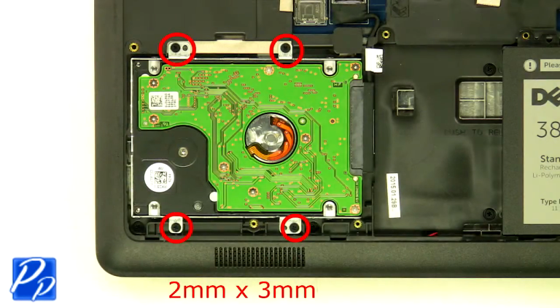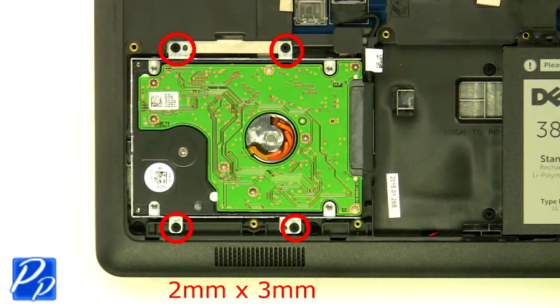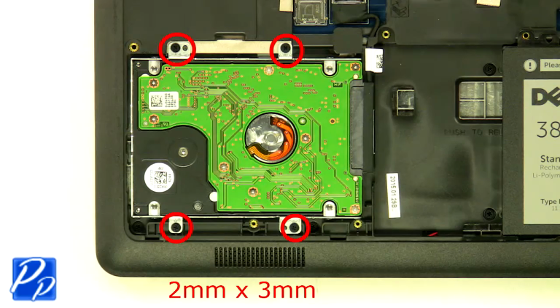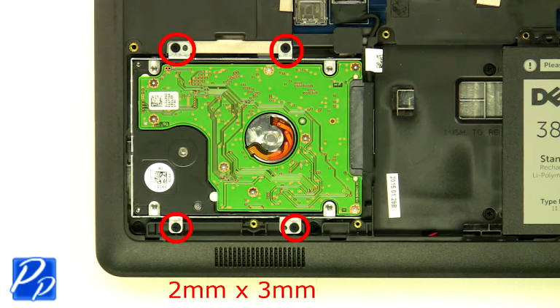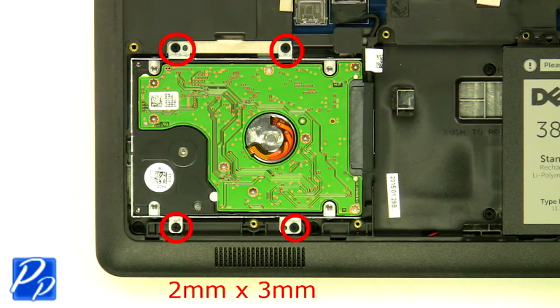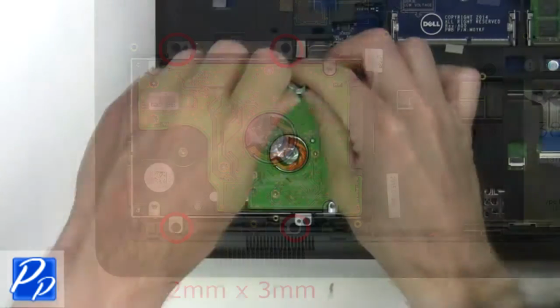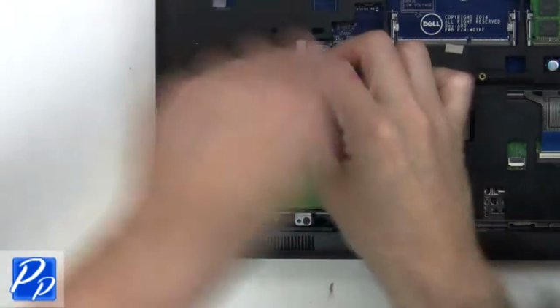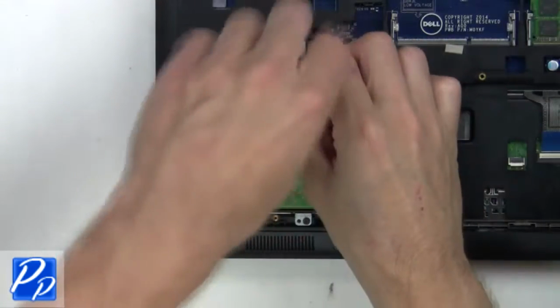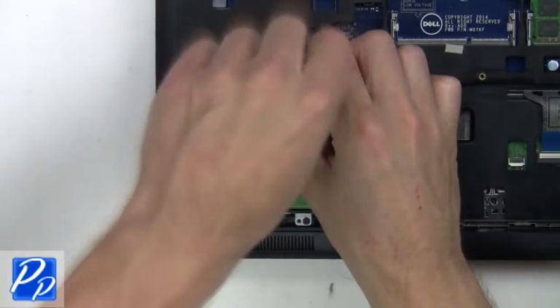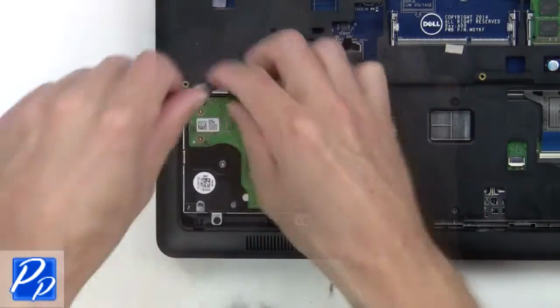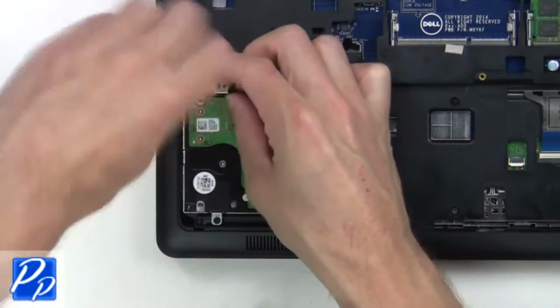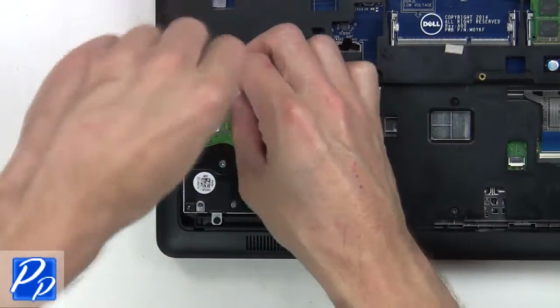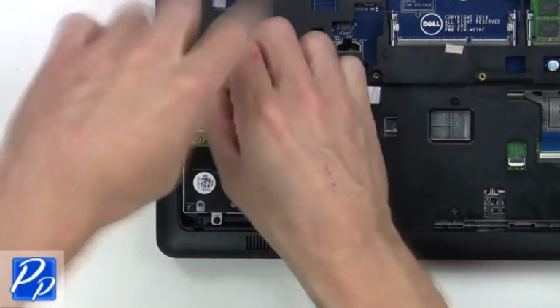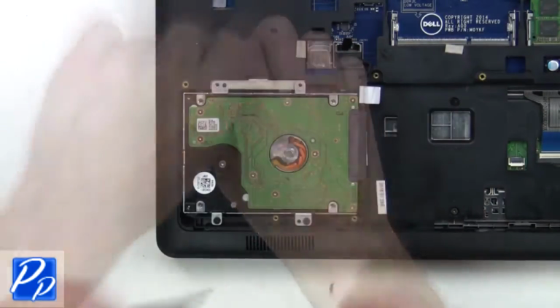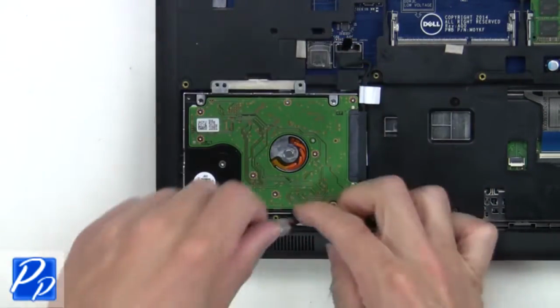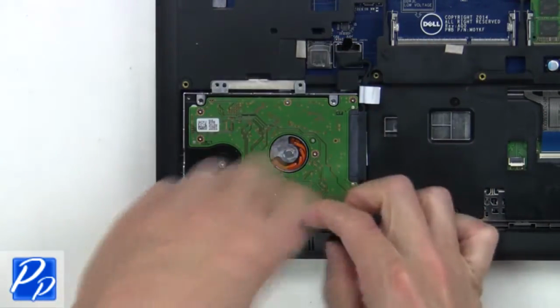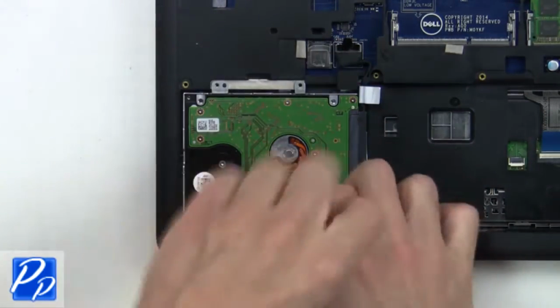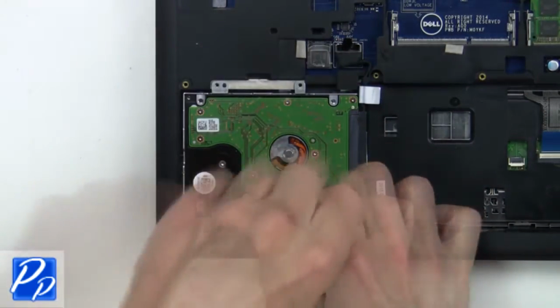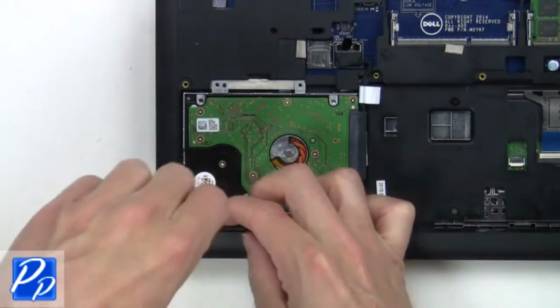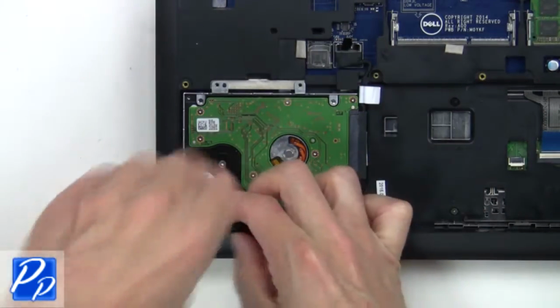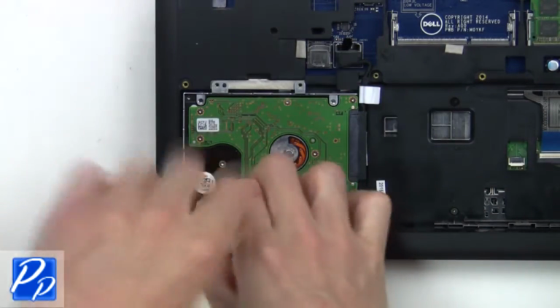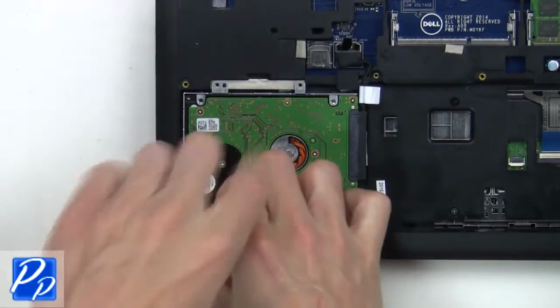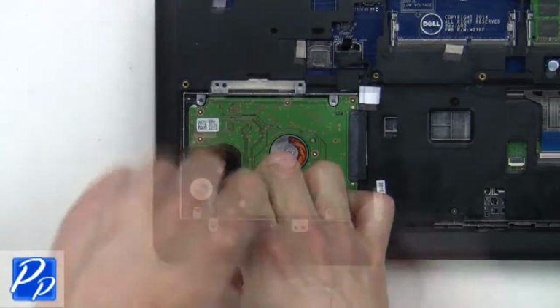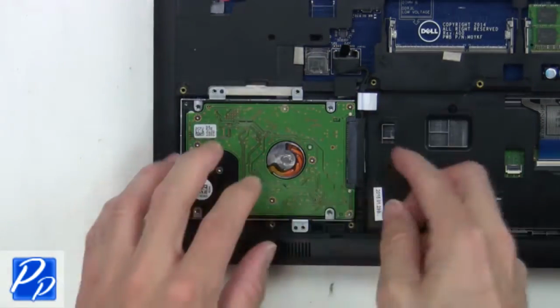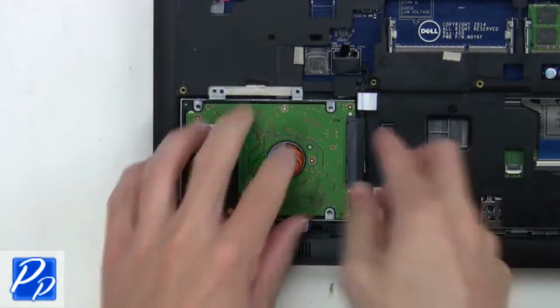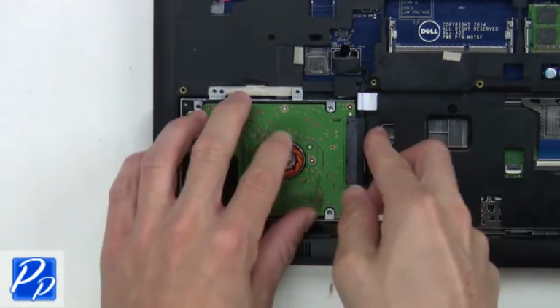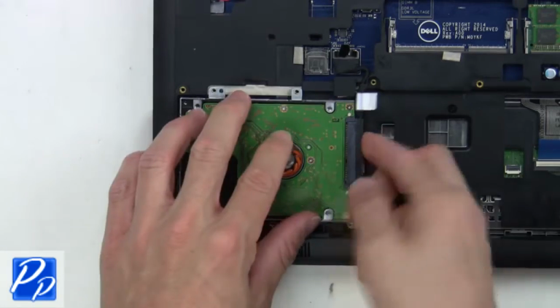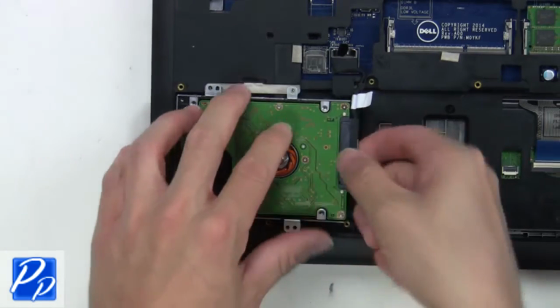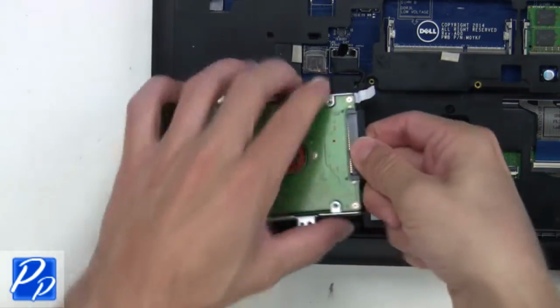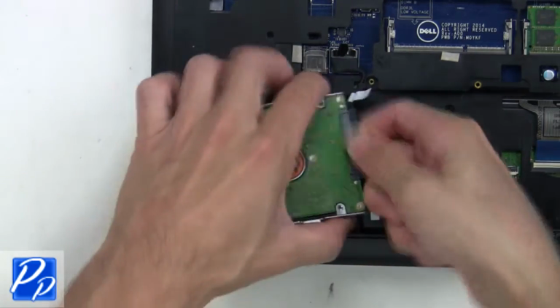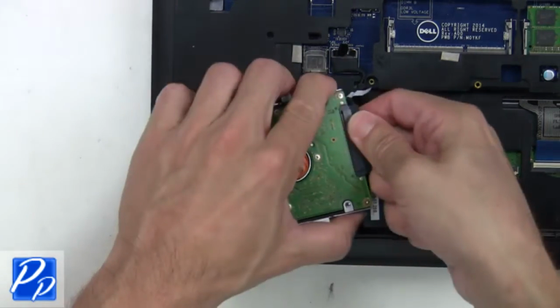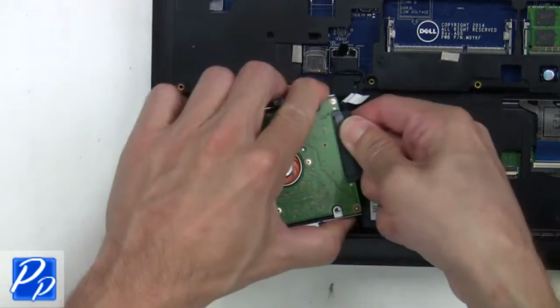Now you want to remove the screws from the hard drive. Loosen the cable and lift the hard drive from the base.